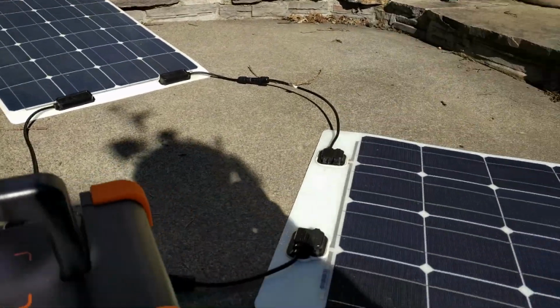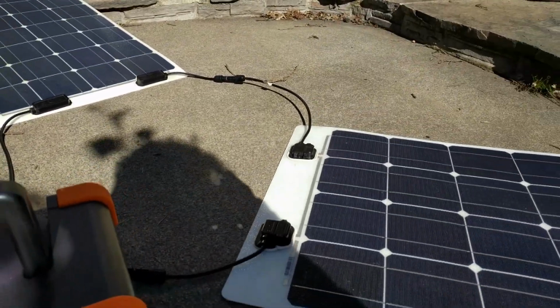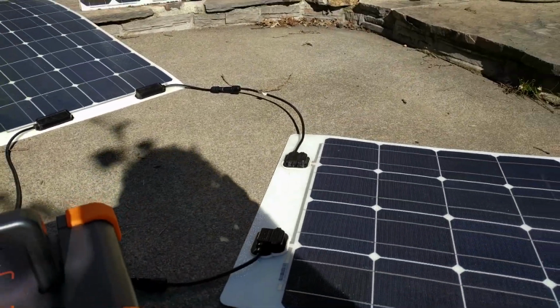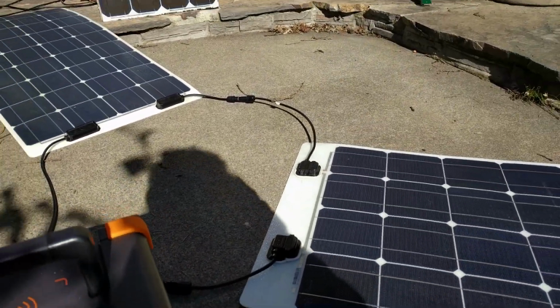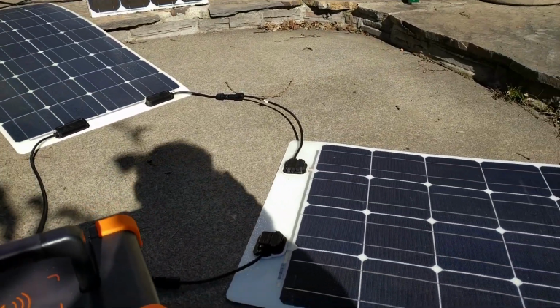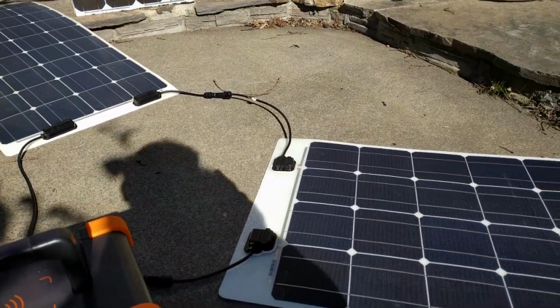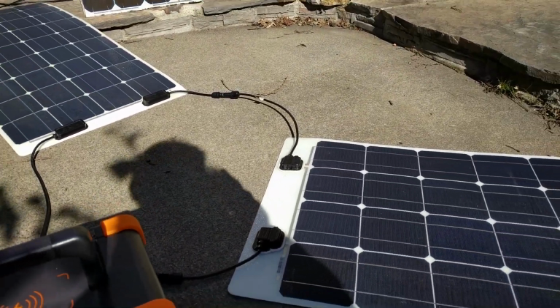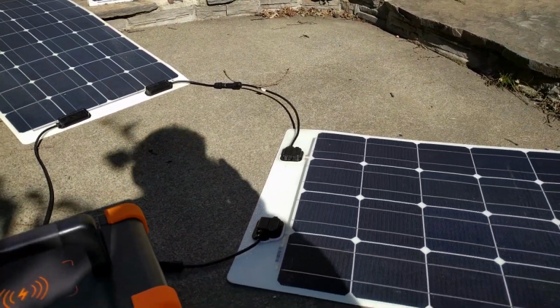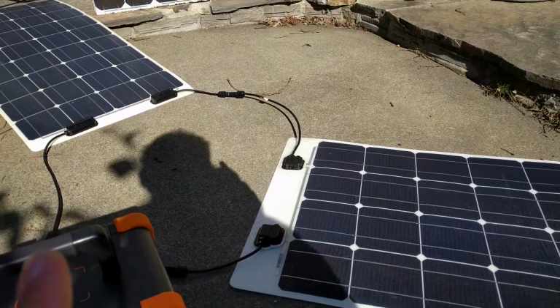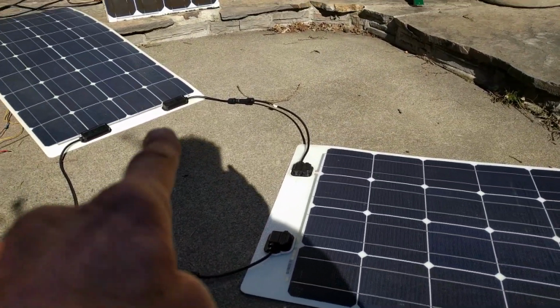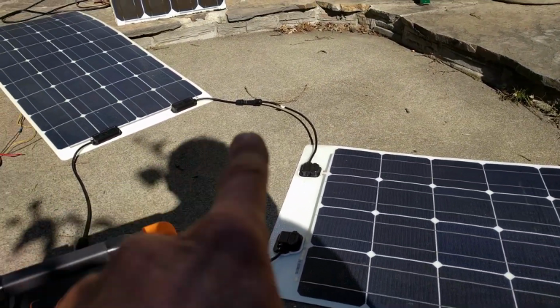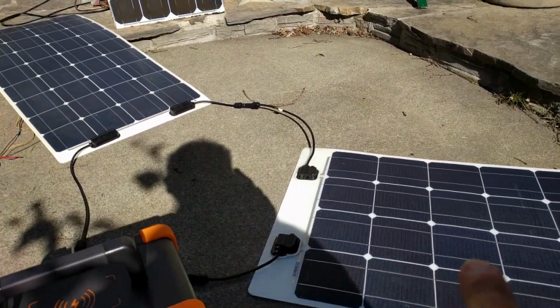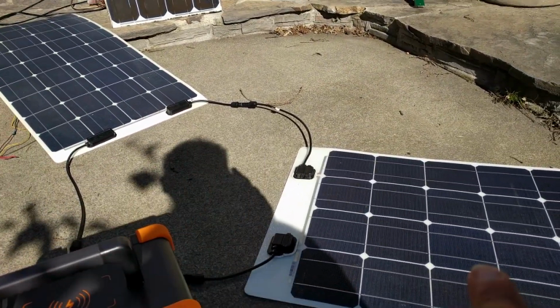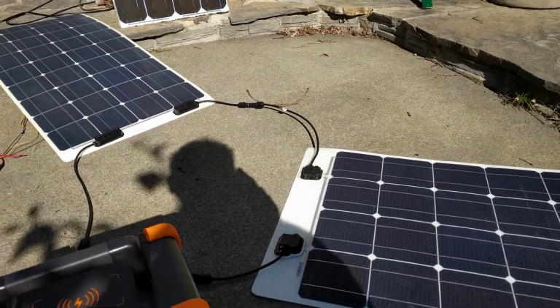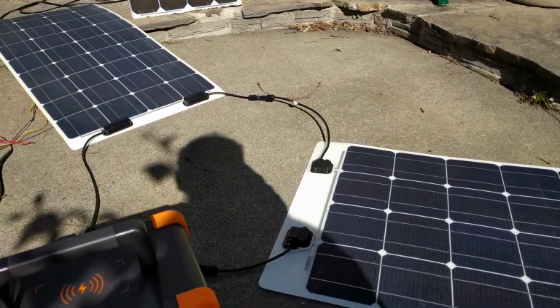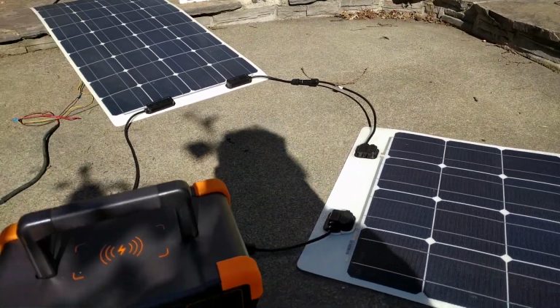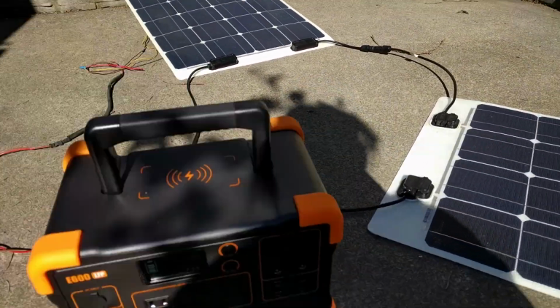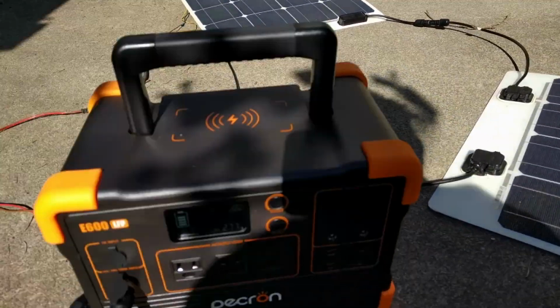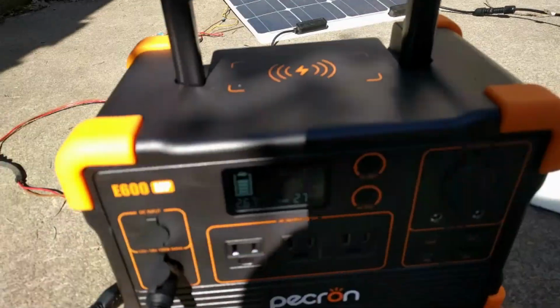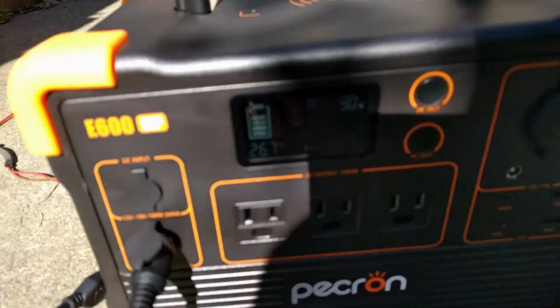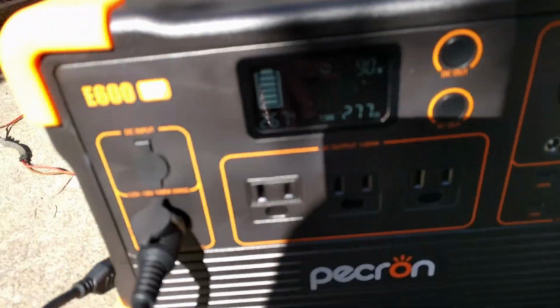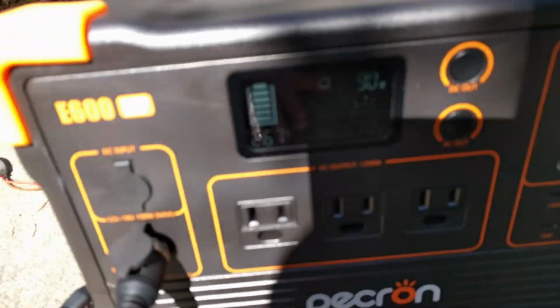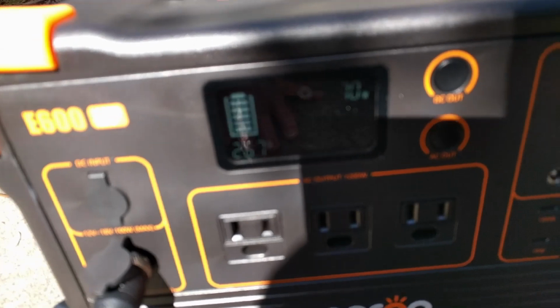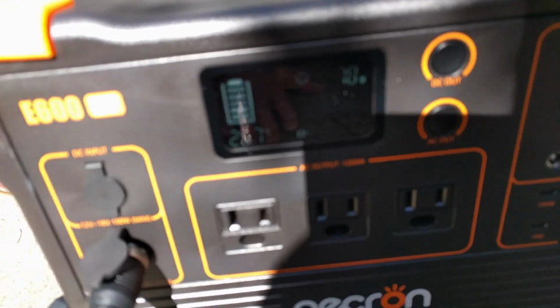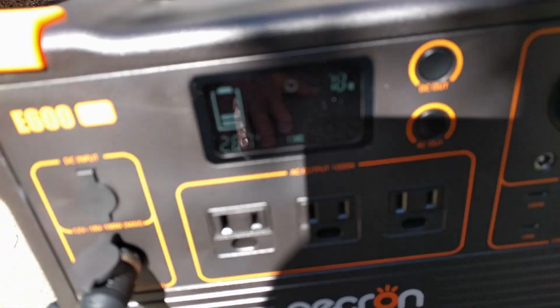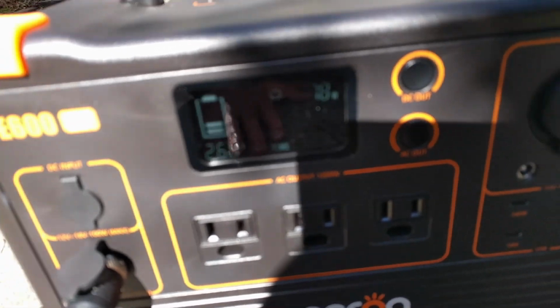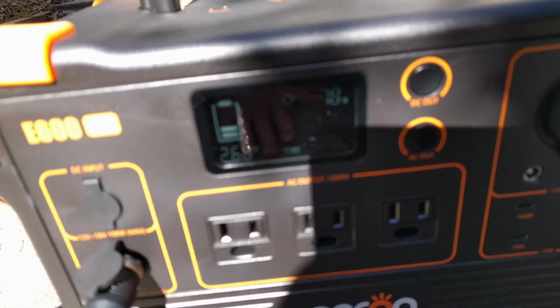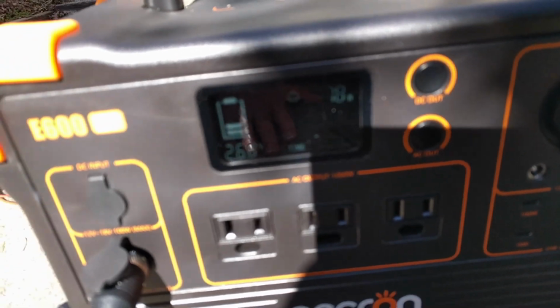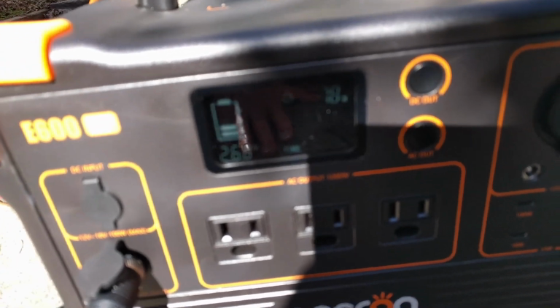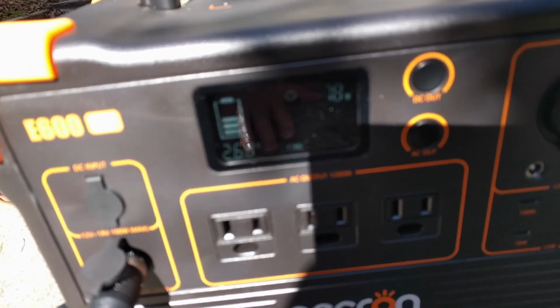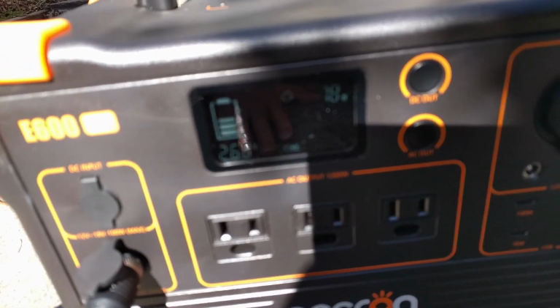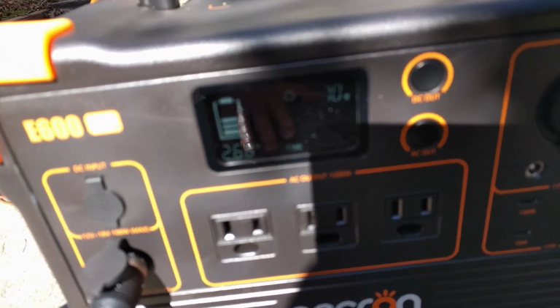These two panels are delivering 90 watts.